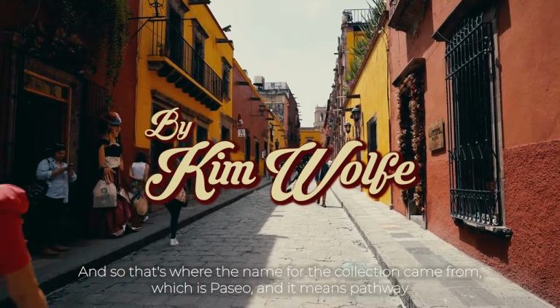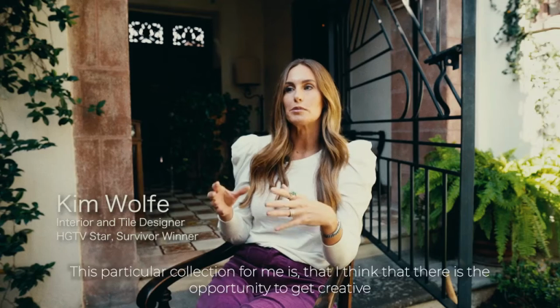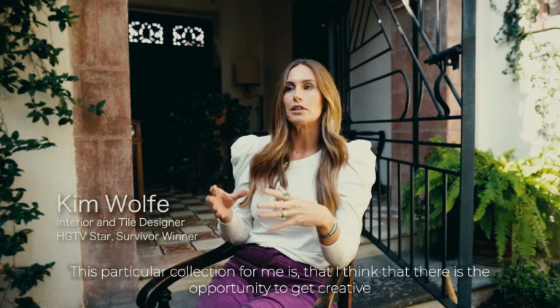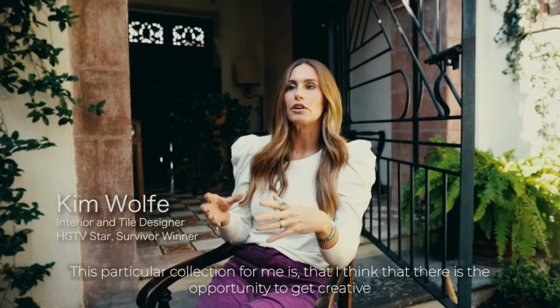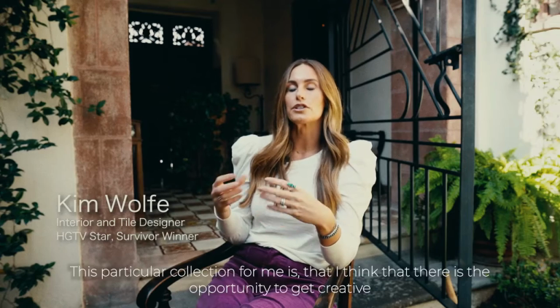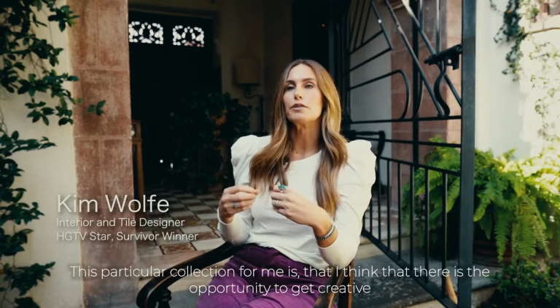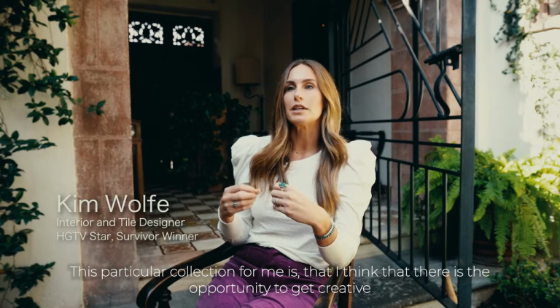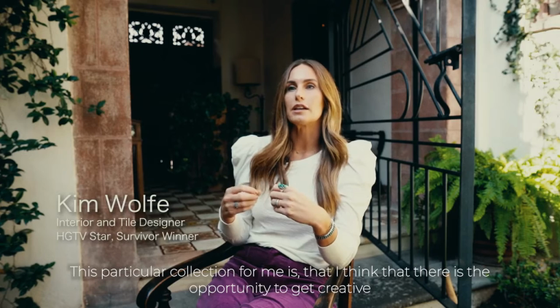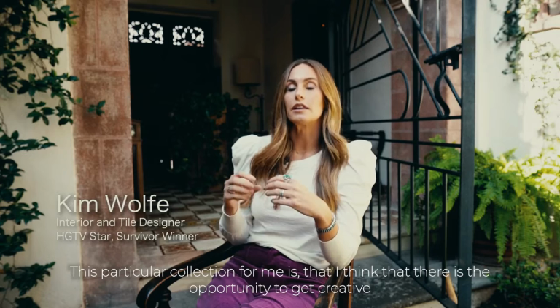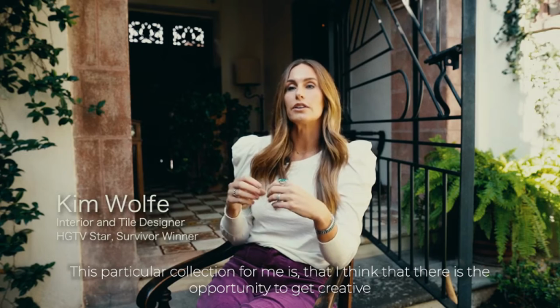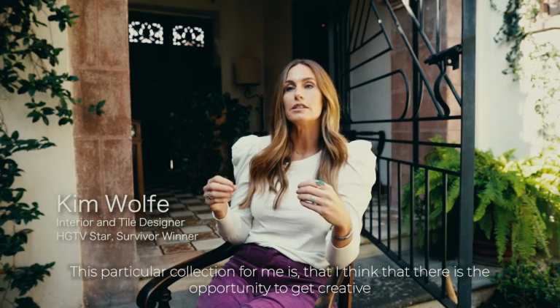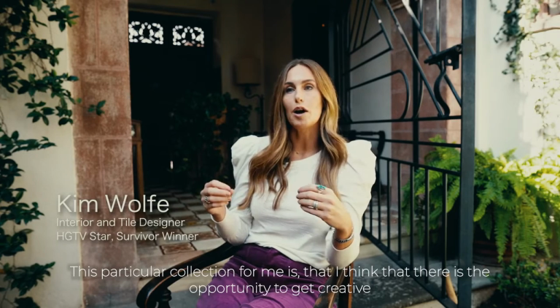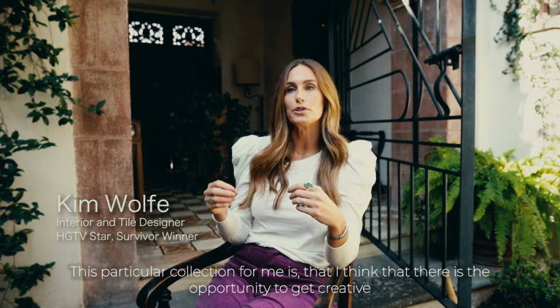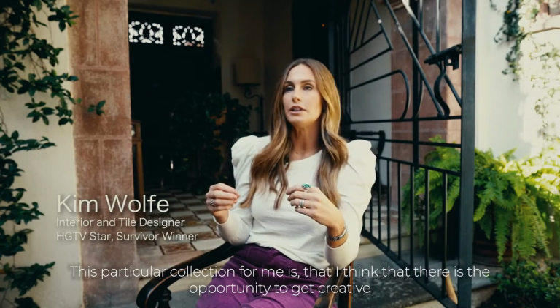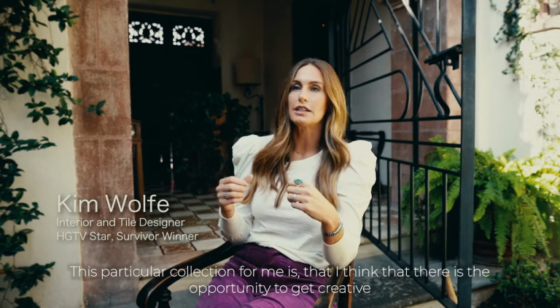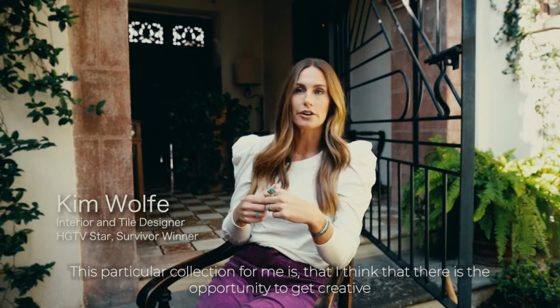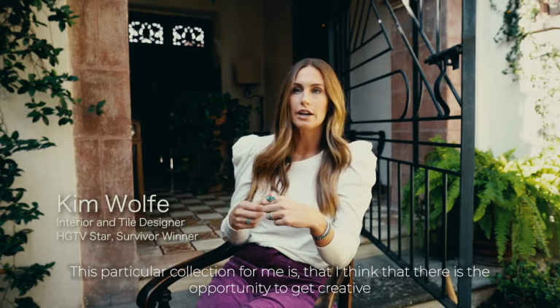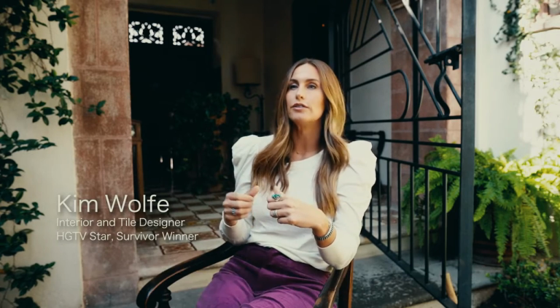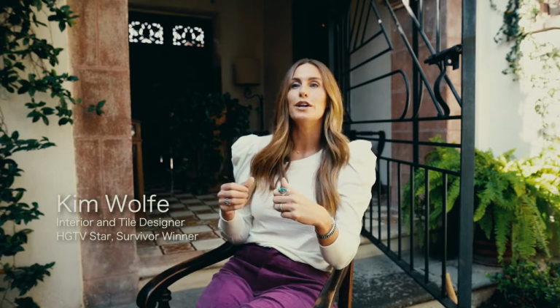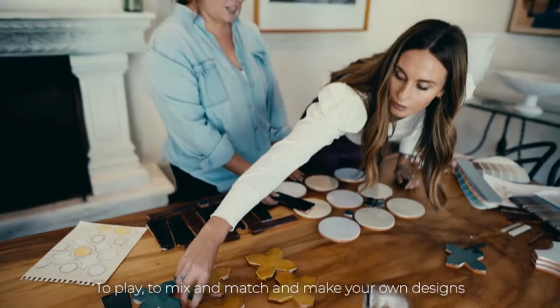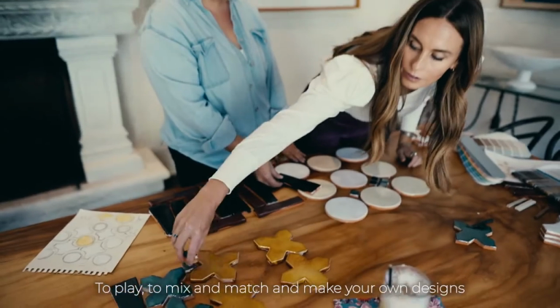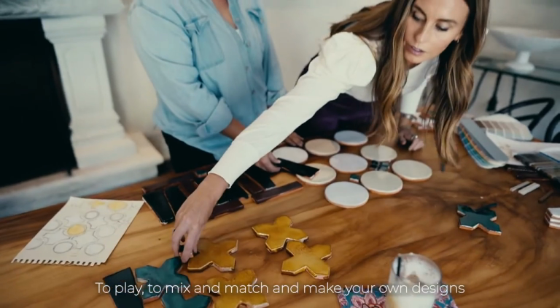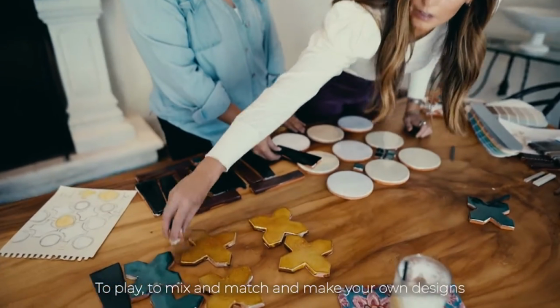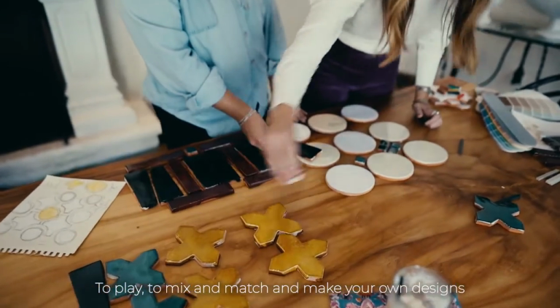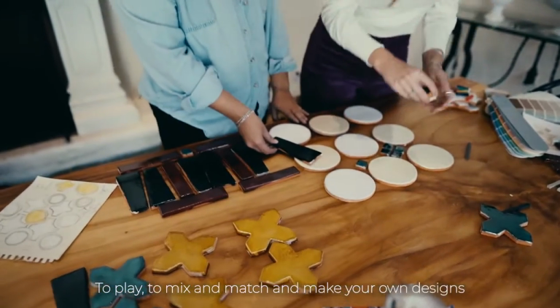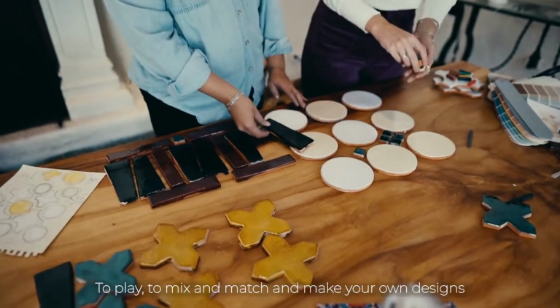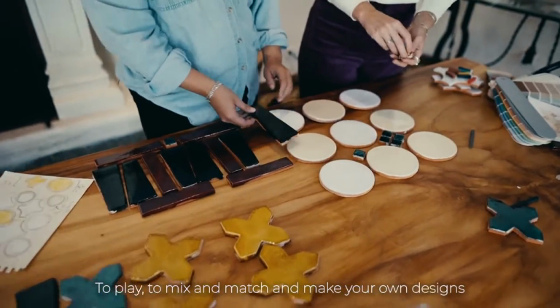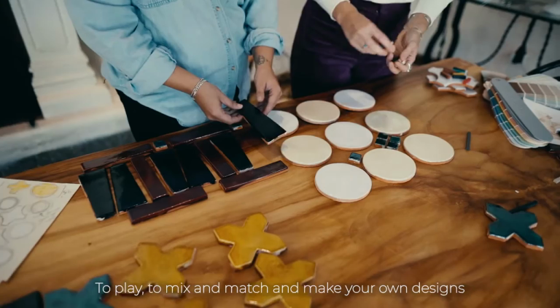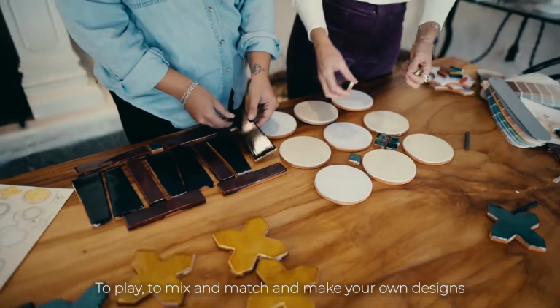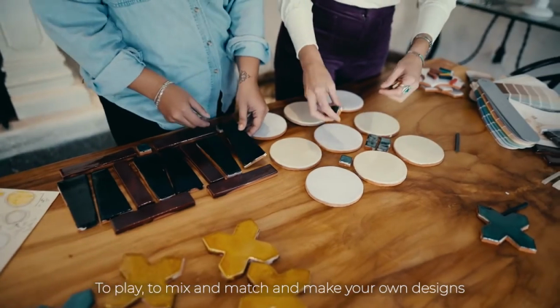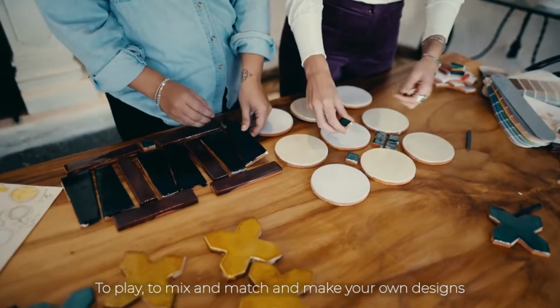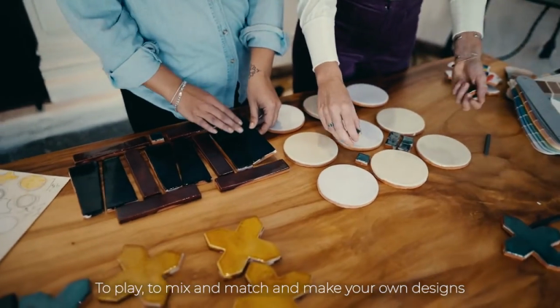This particular collection, for me, is about the opportunity to get creative, to play, to mix and match and make your own design.